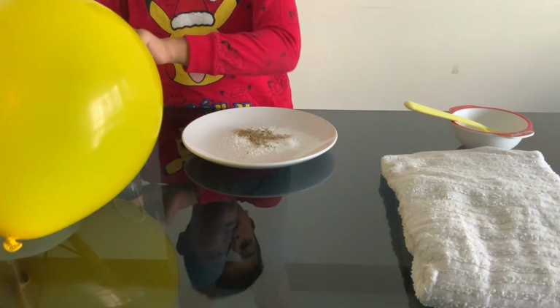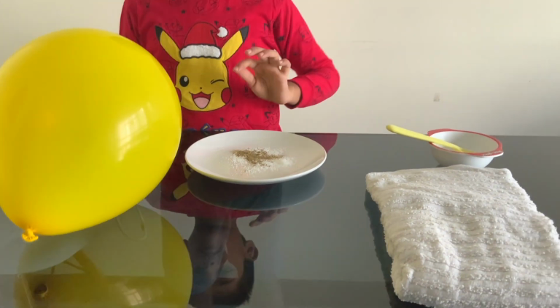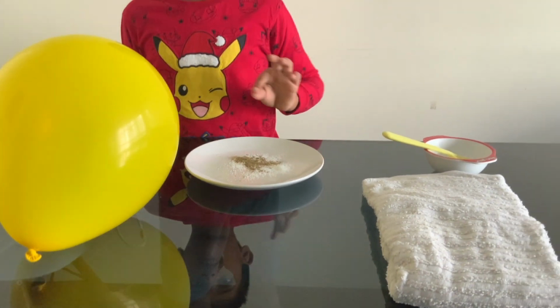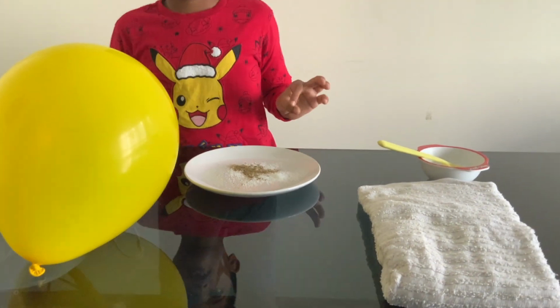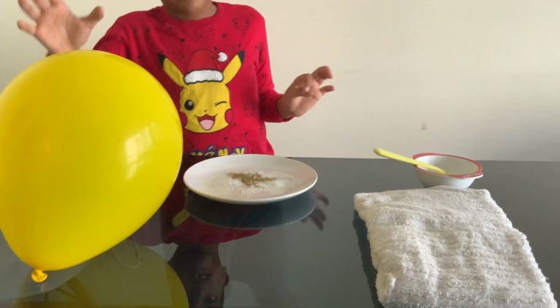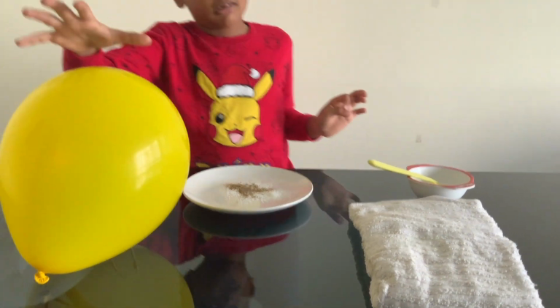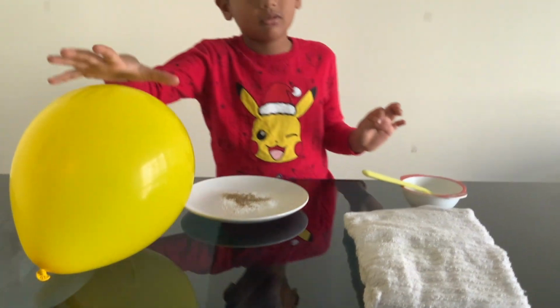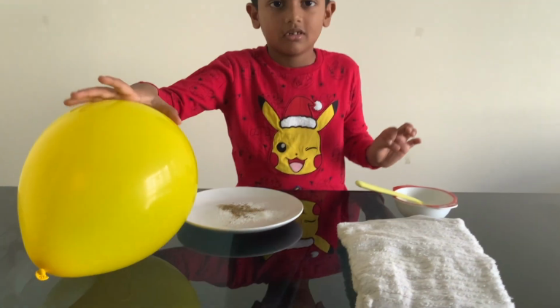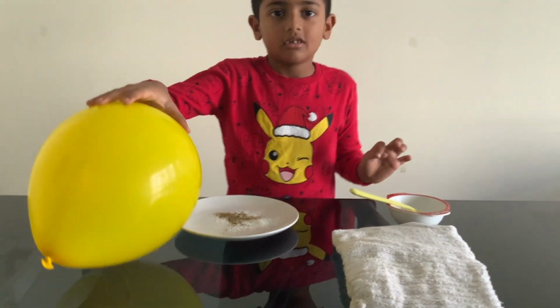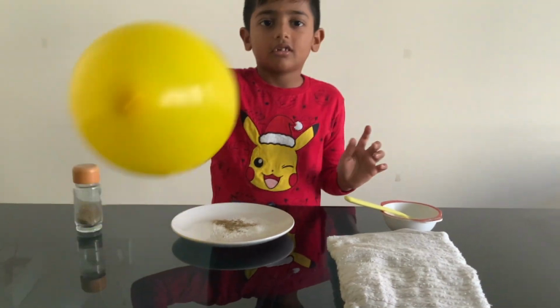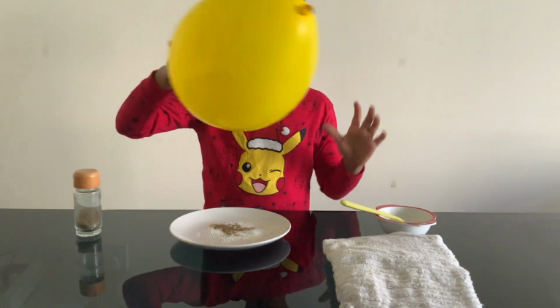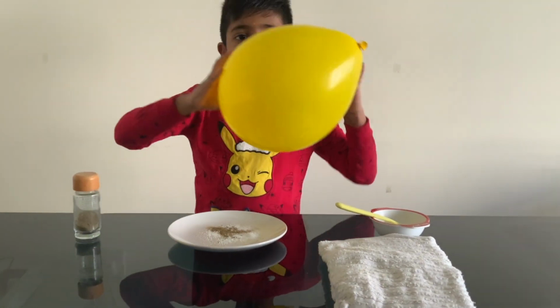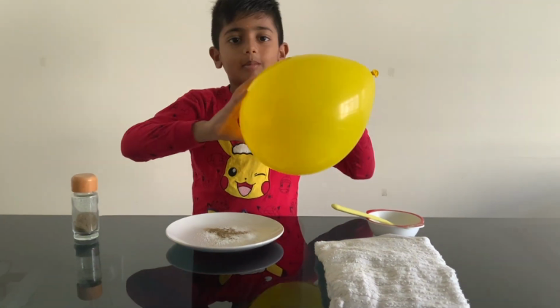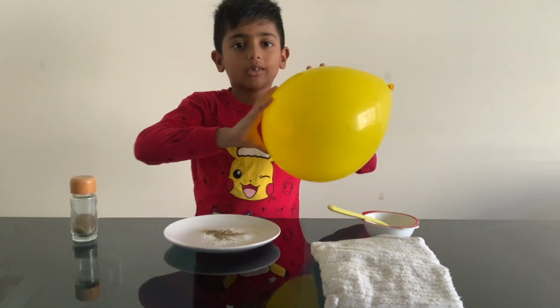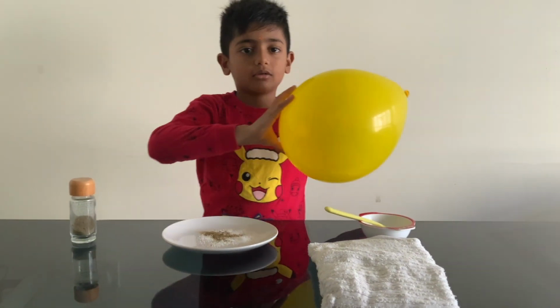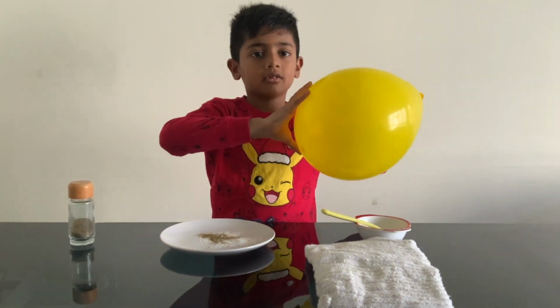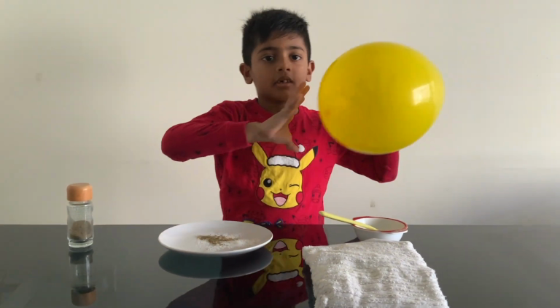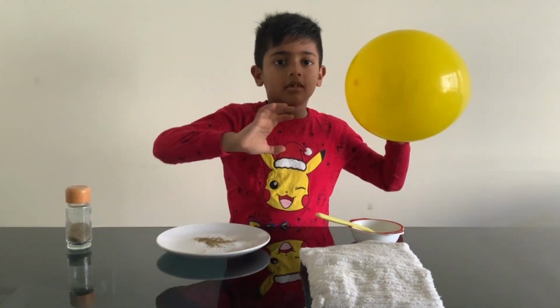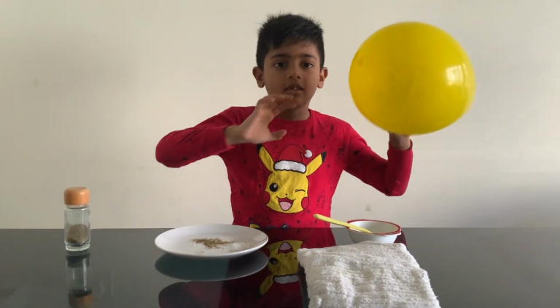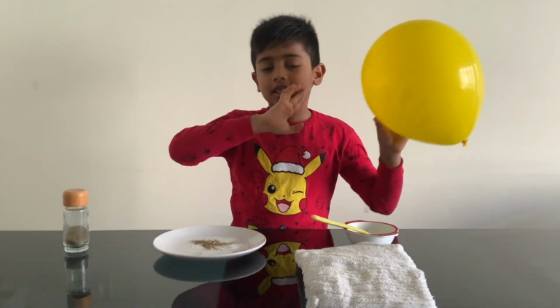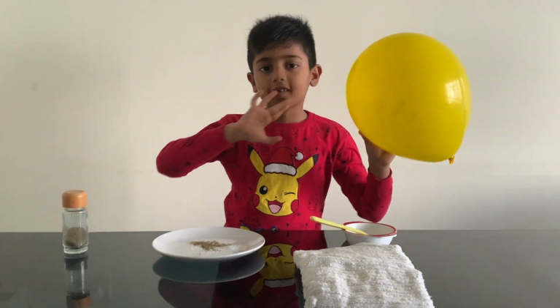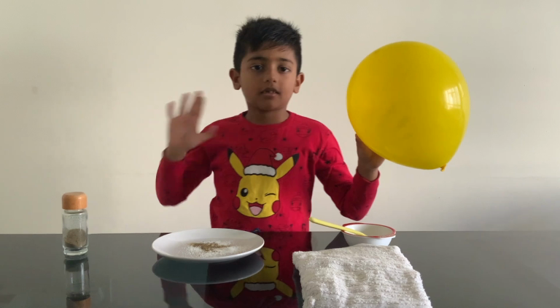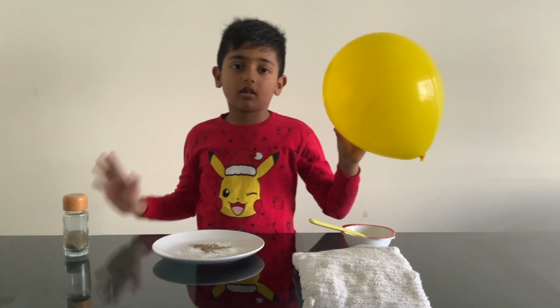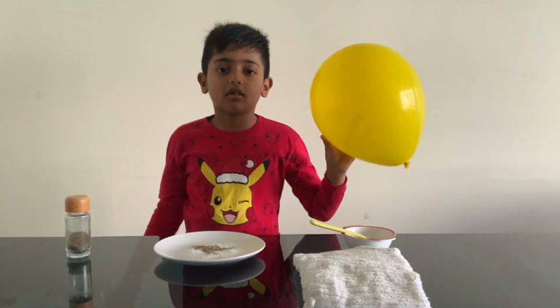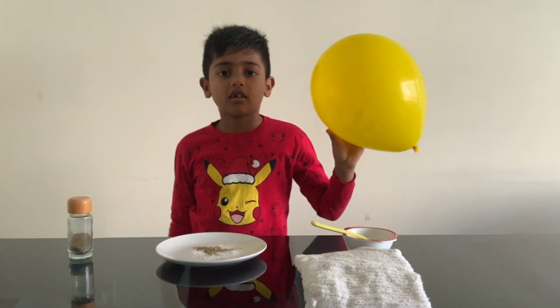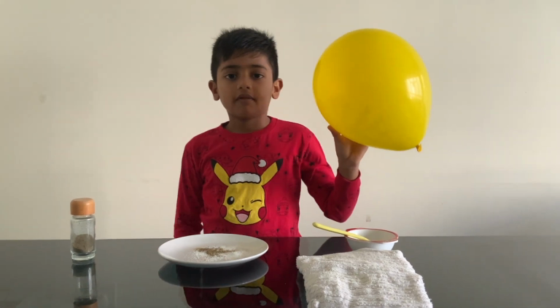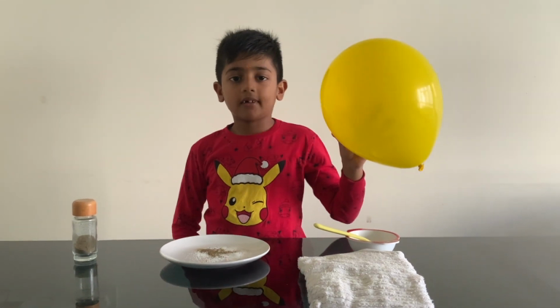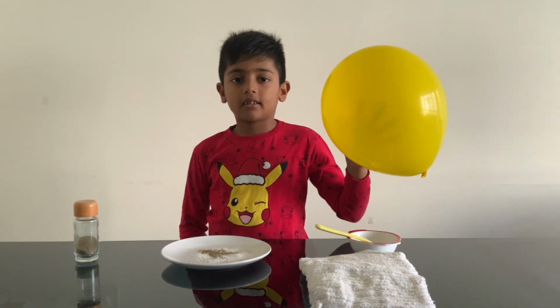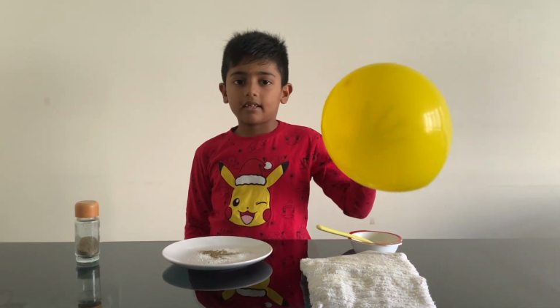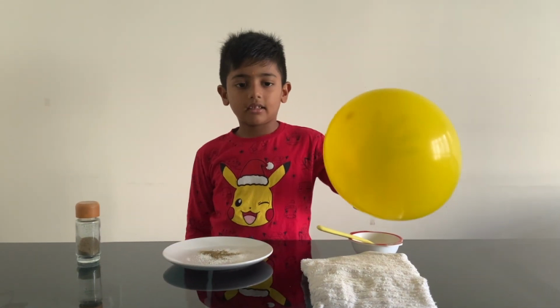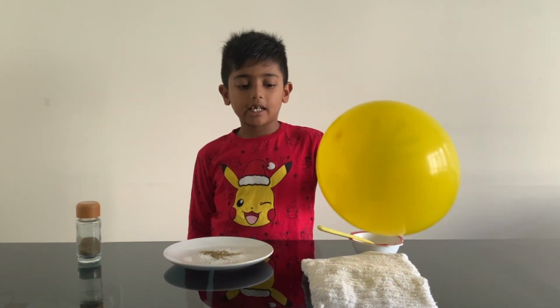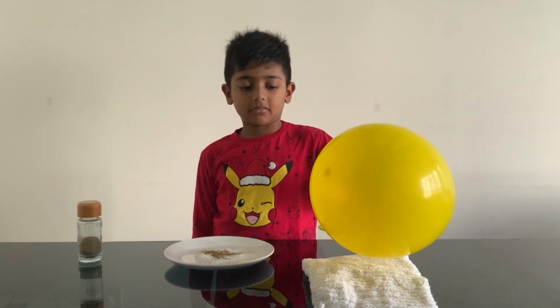Now rub the balloon on the cloth for 10 times.